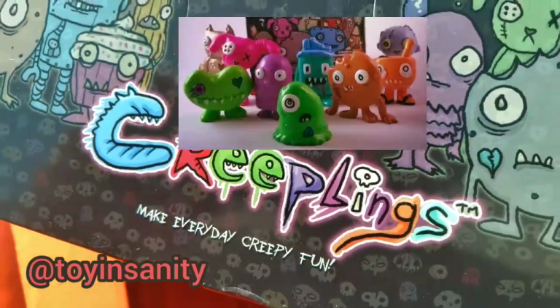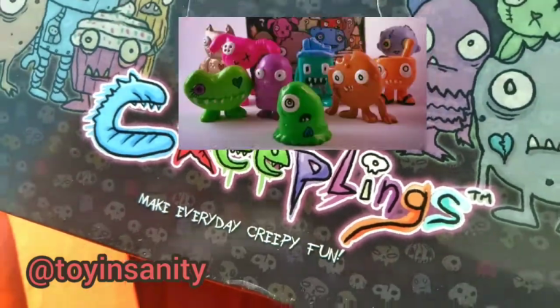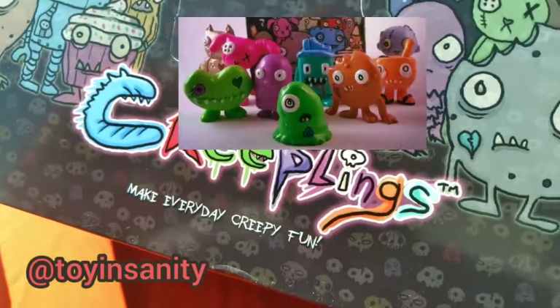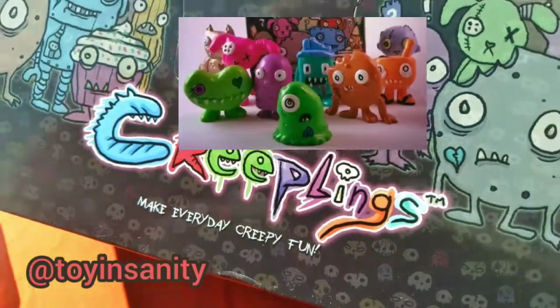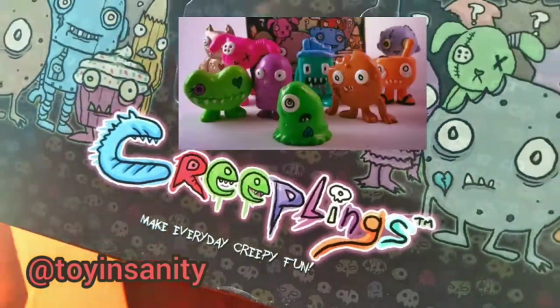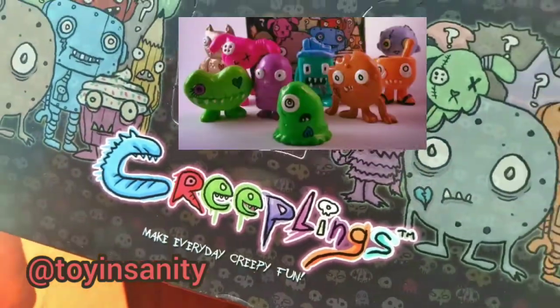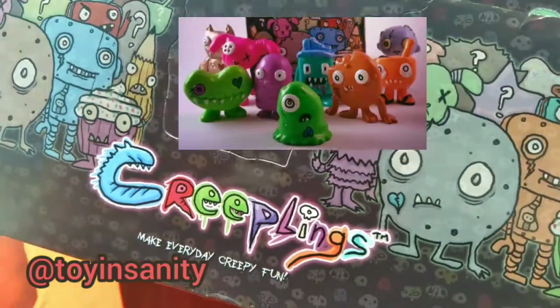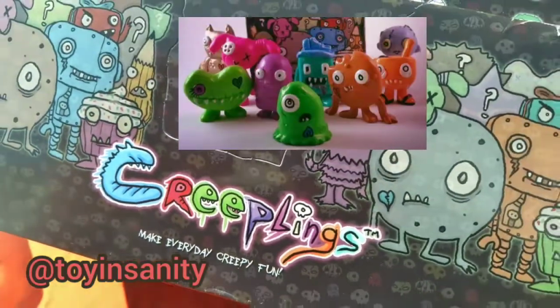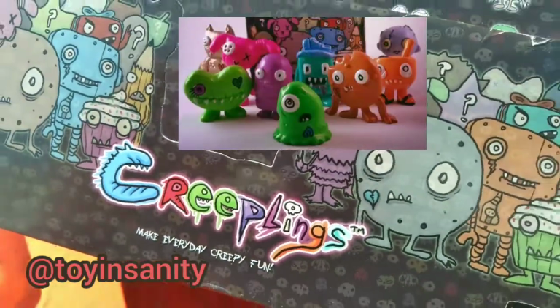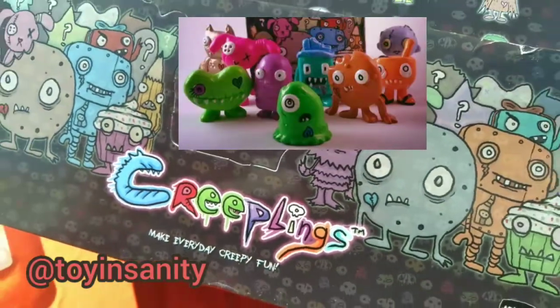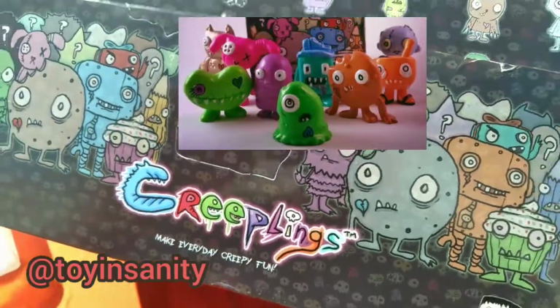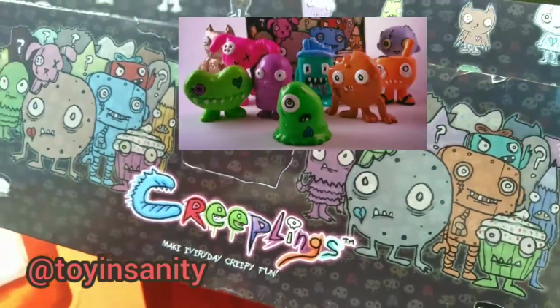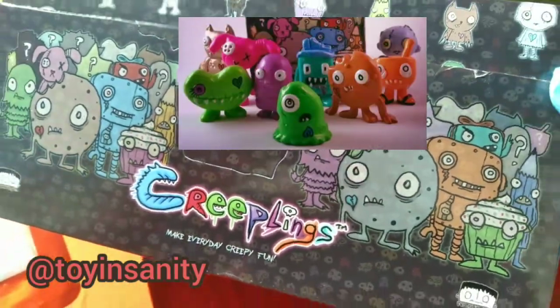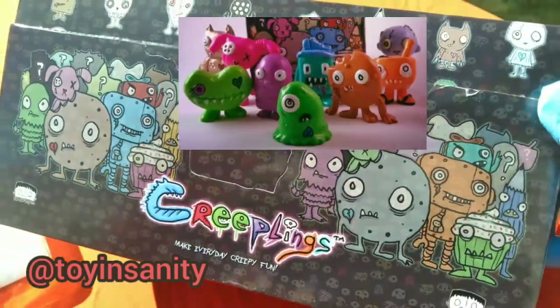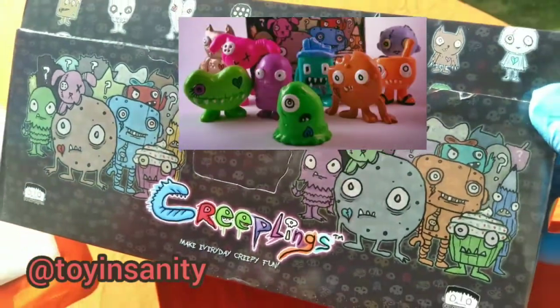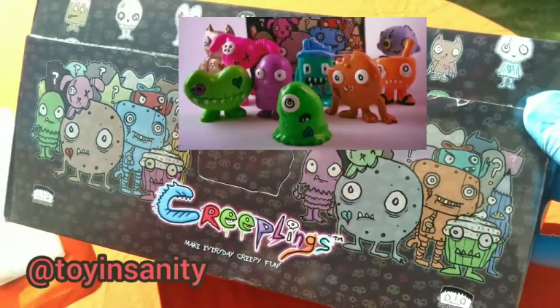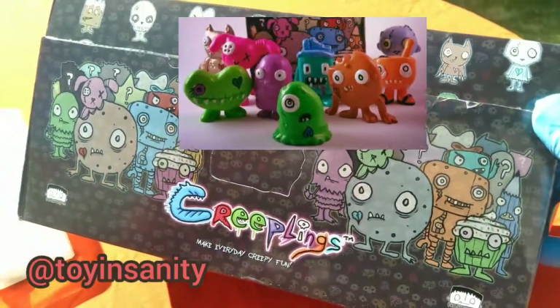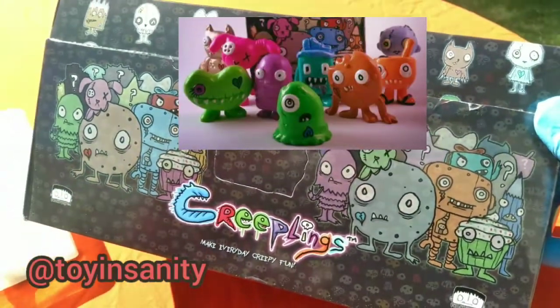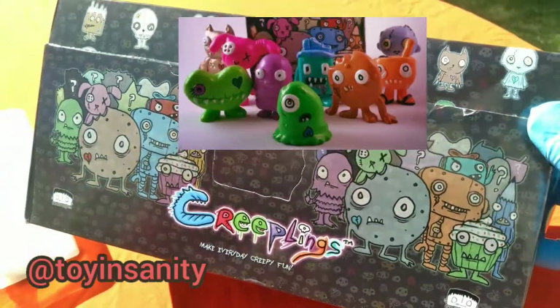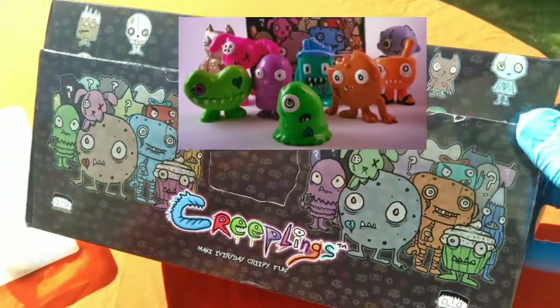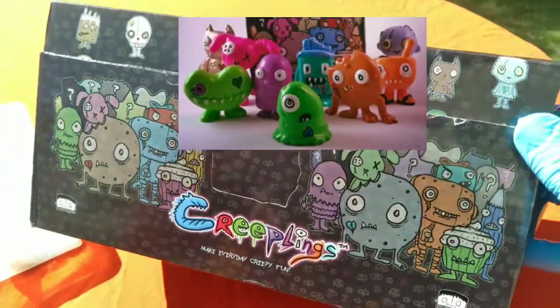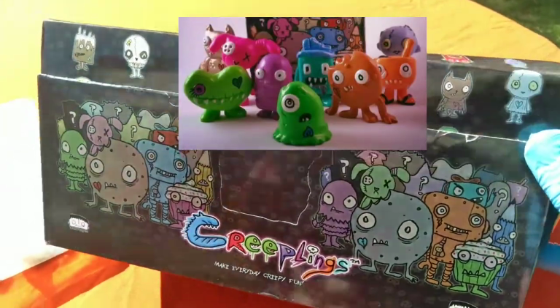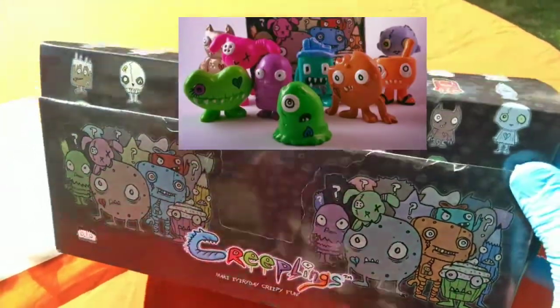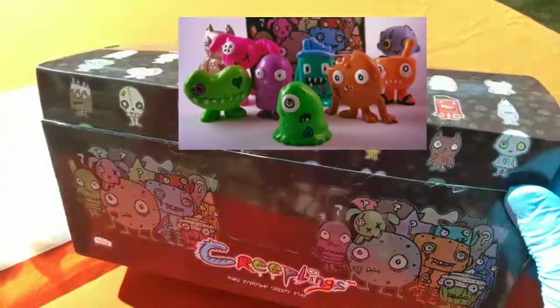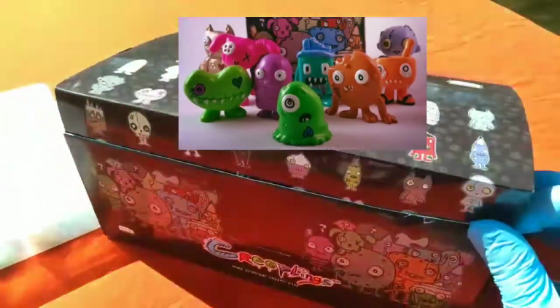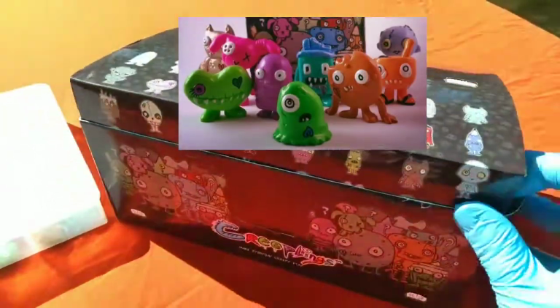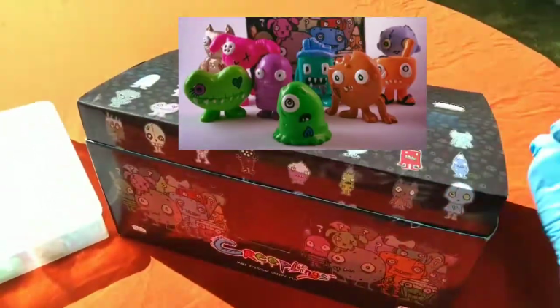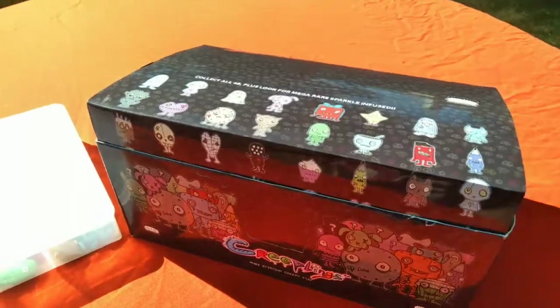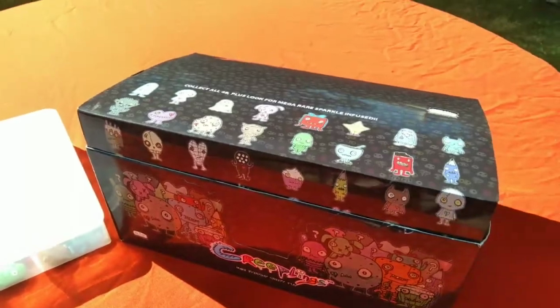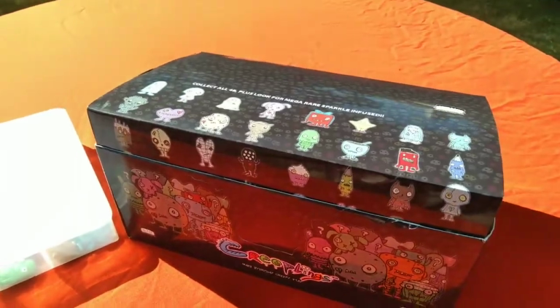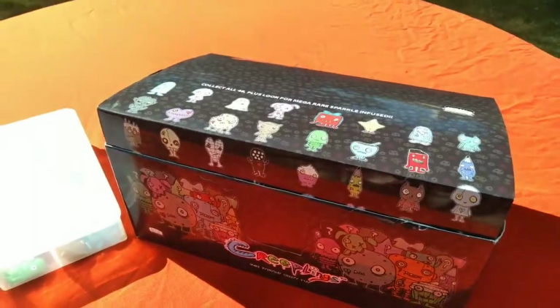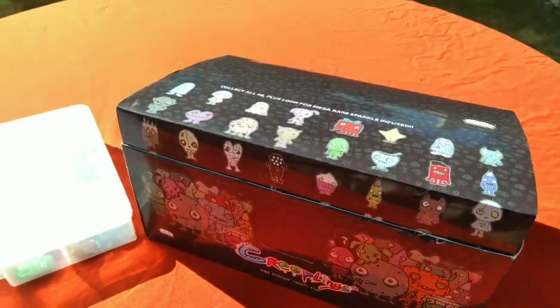What's up, my team Insanity Toy Squad. What's up, Insaniacs — Toy Insanity here, so you don't have to.